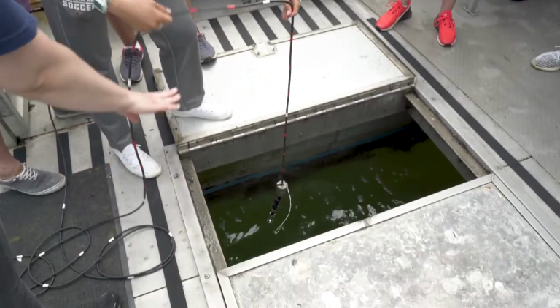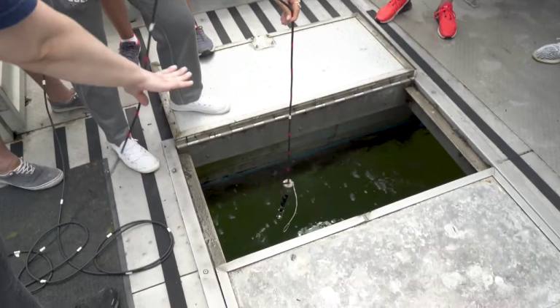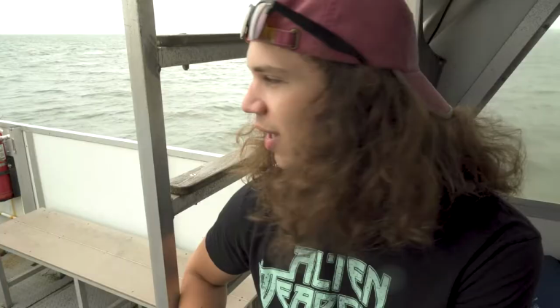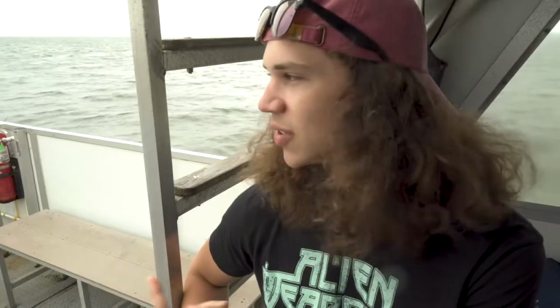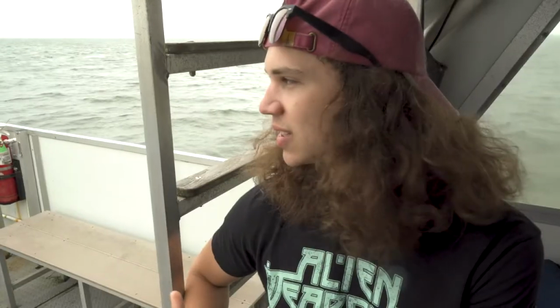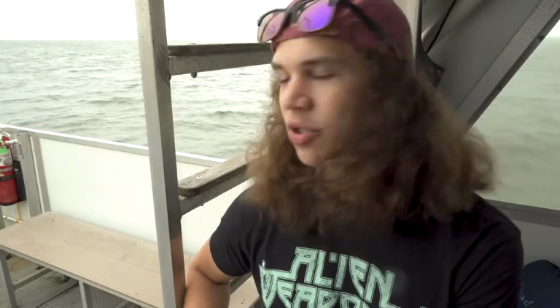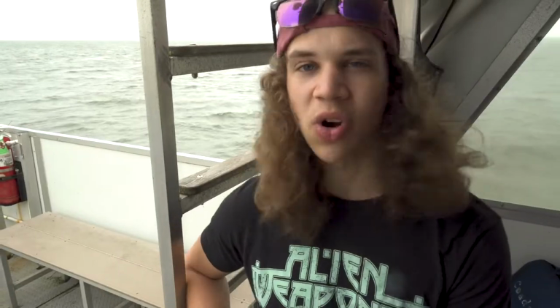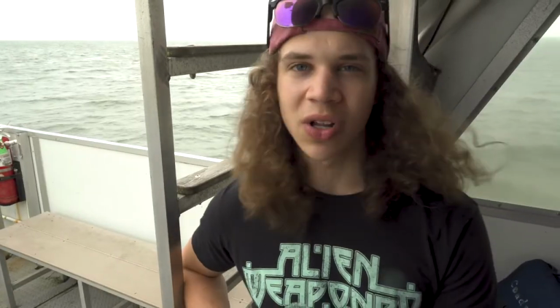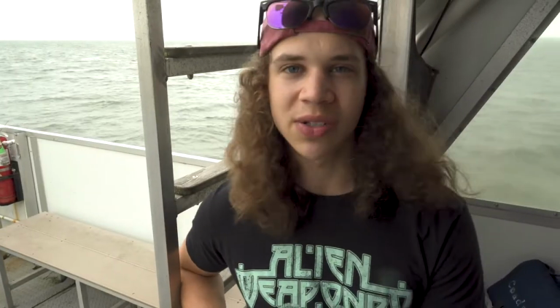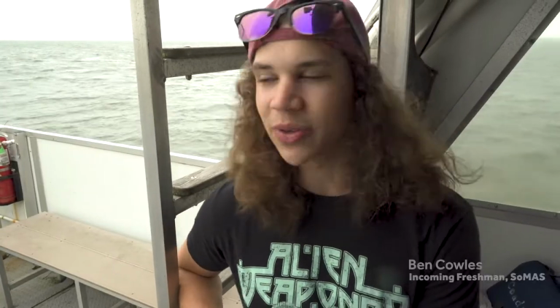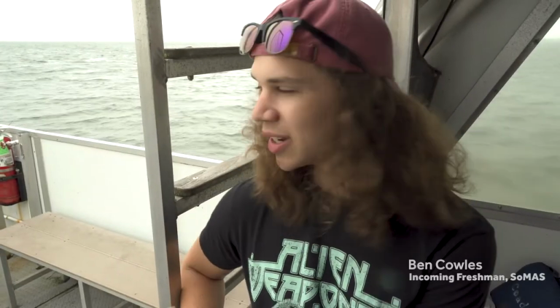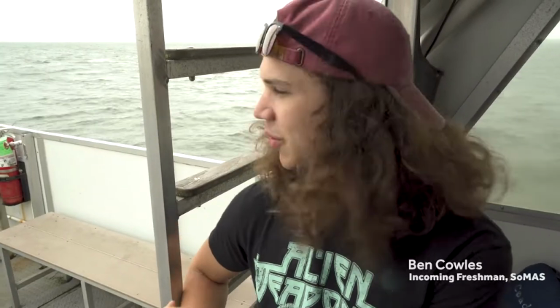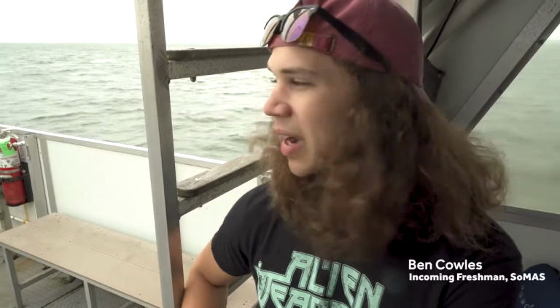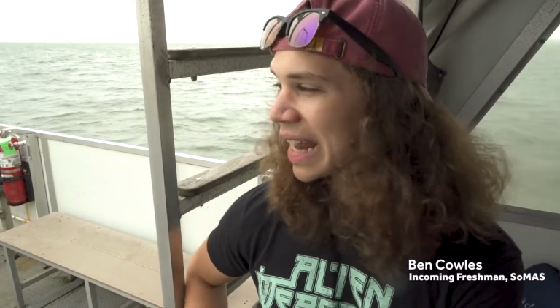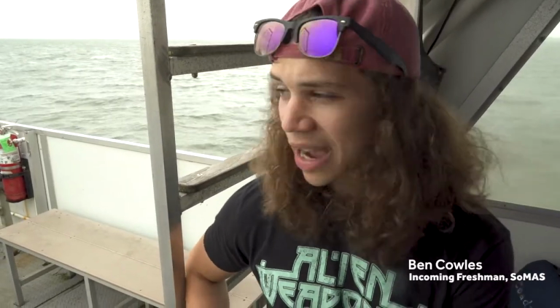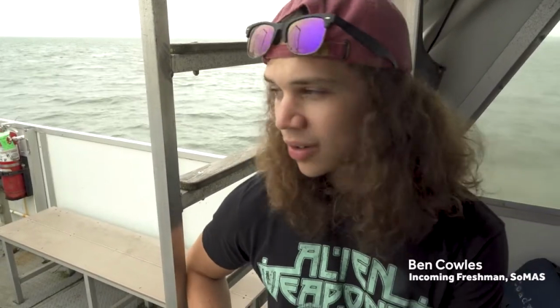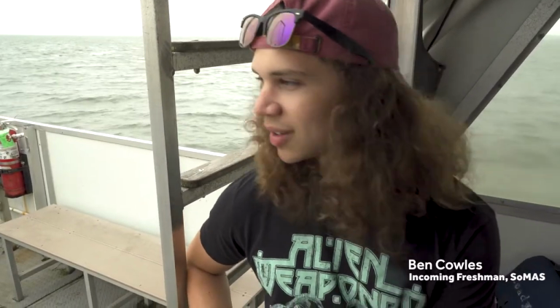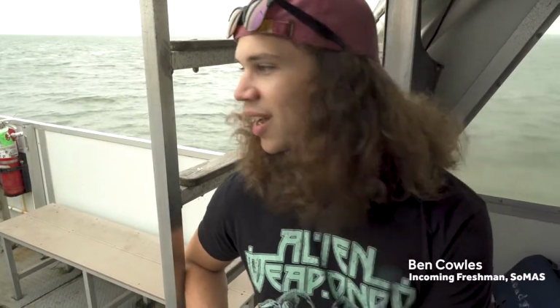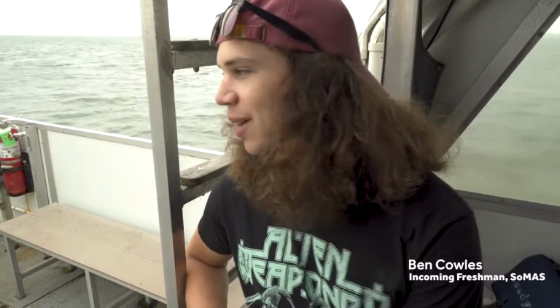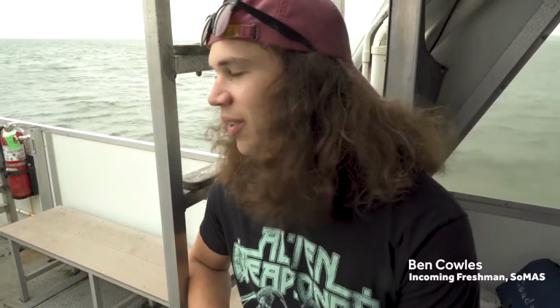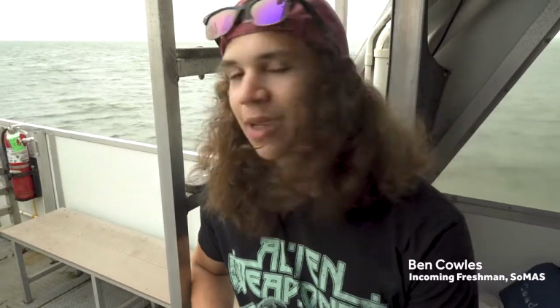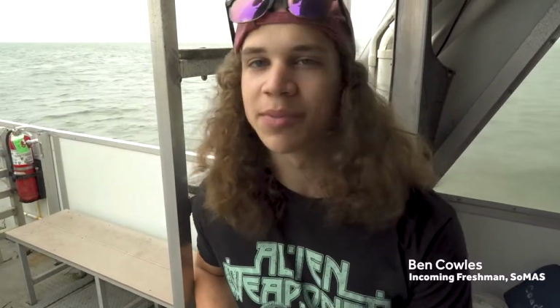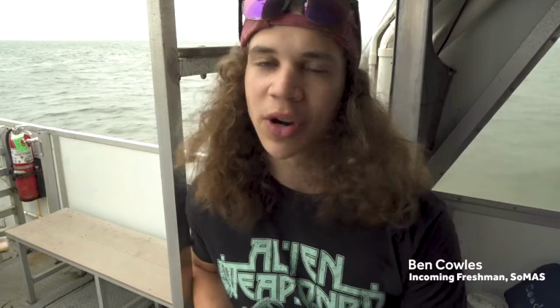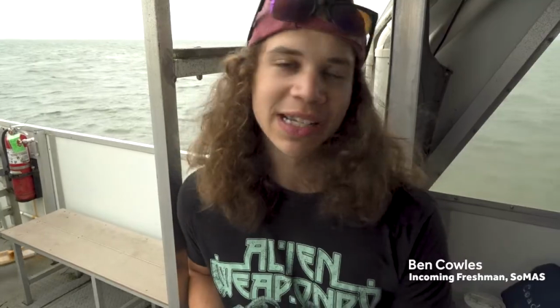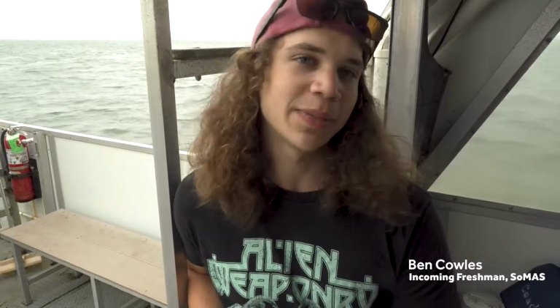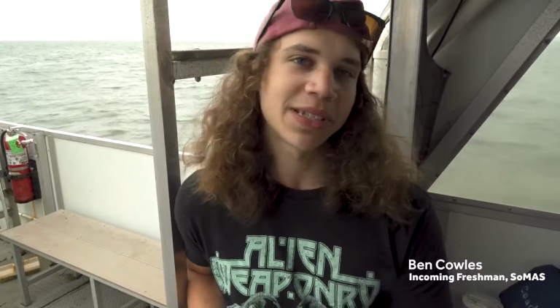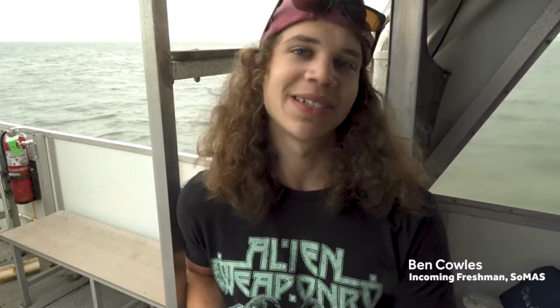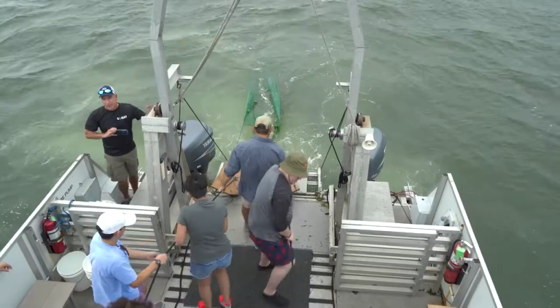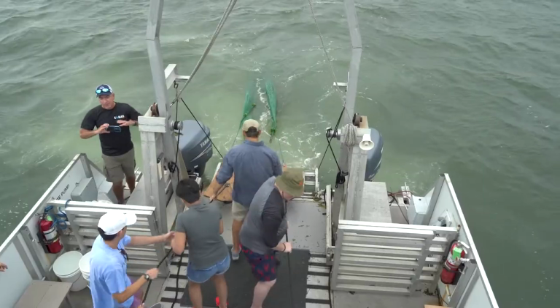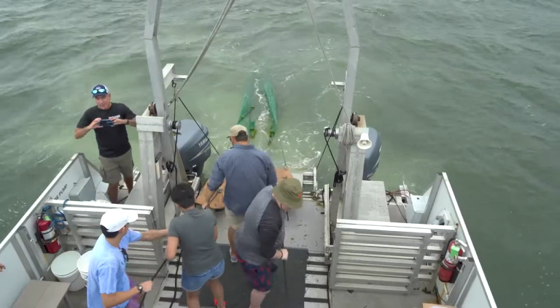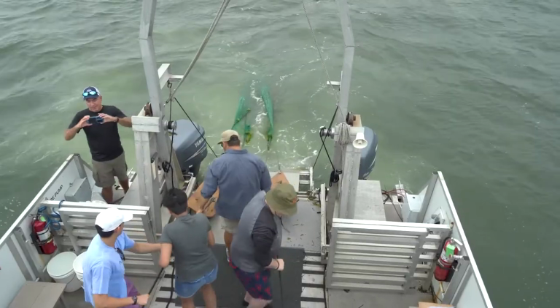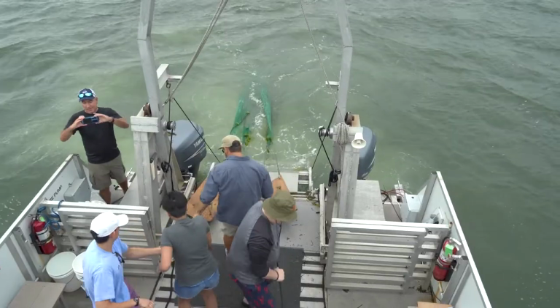And we also did some trawls. We're doing another one right now, pulling up some organisms to identify them.